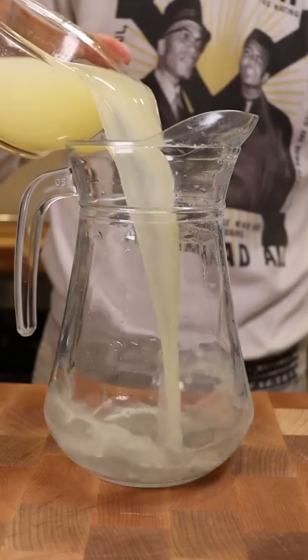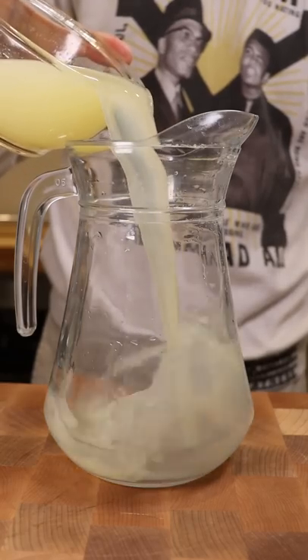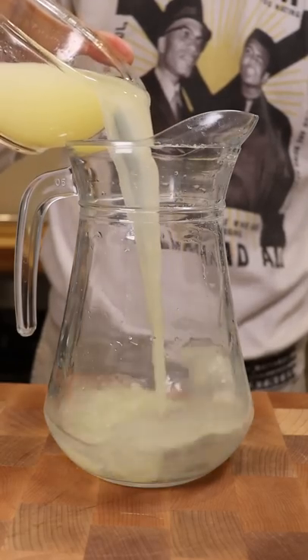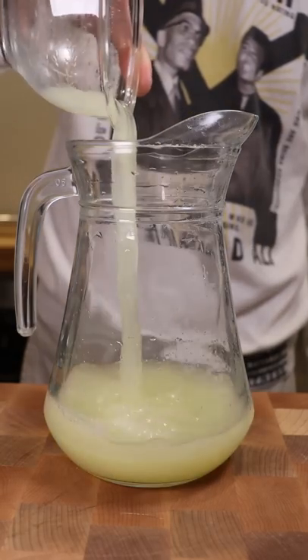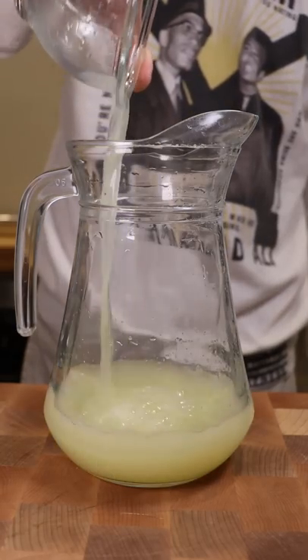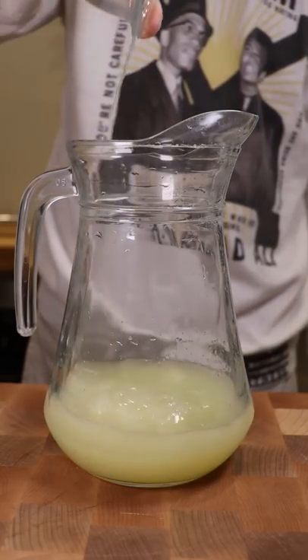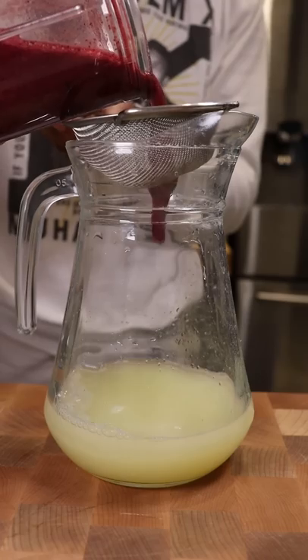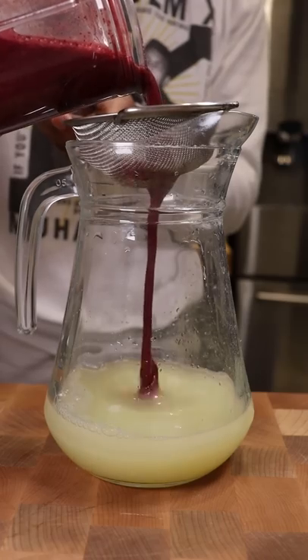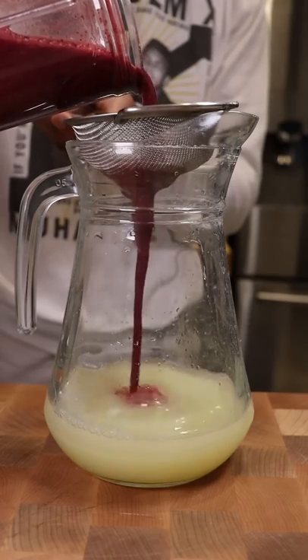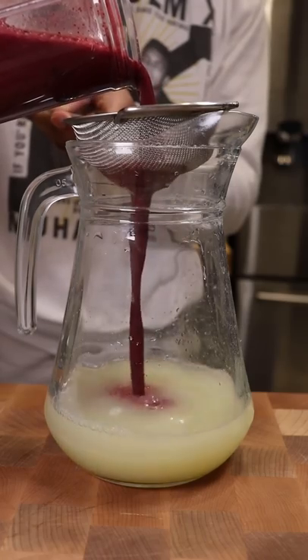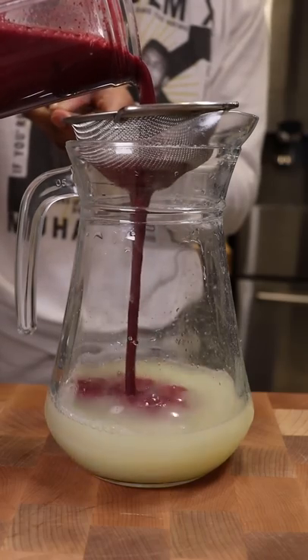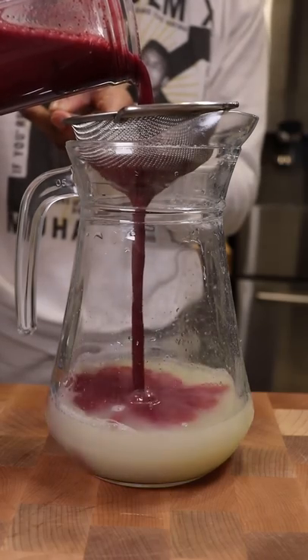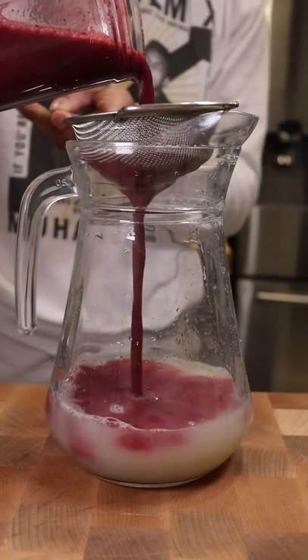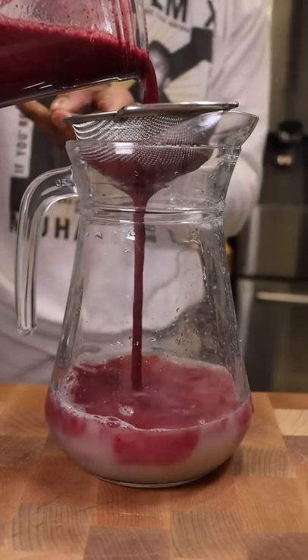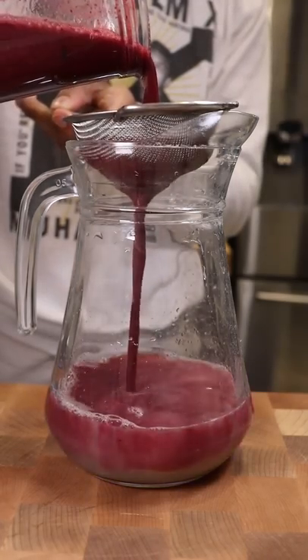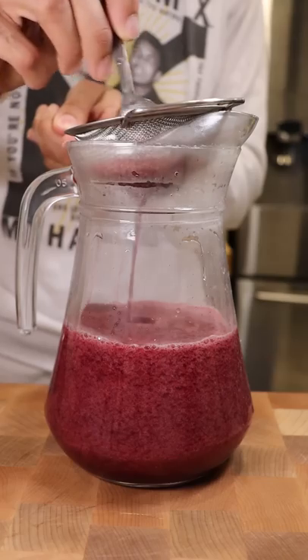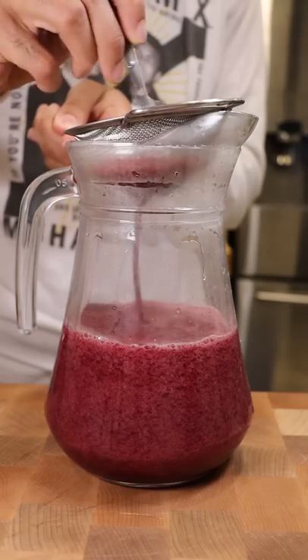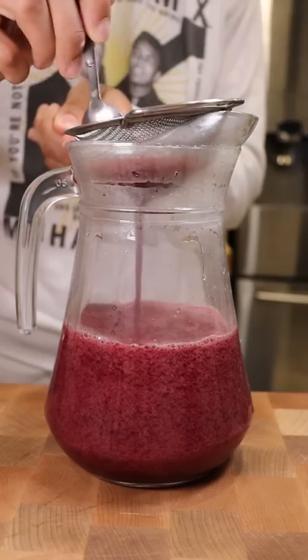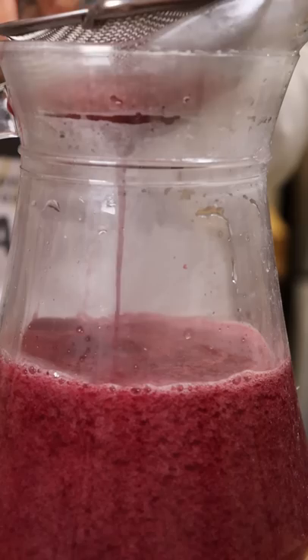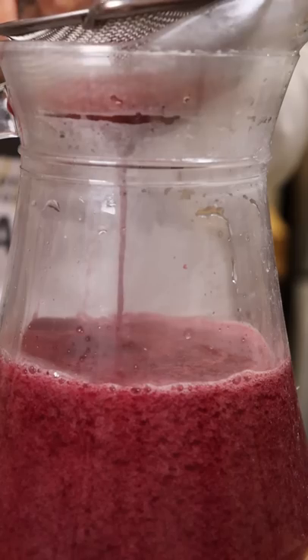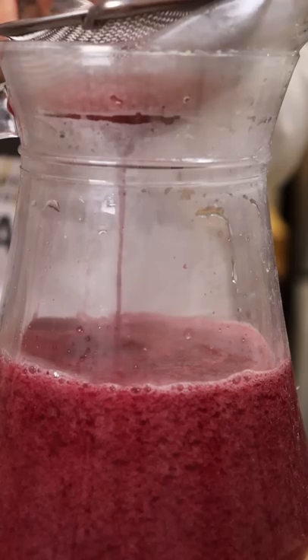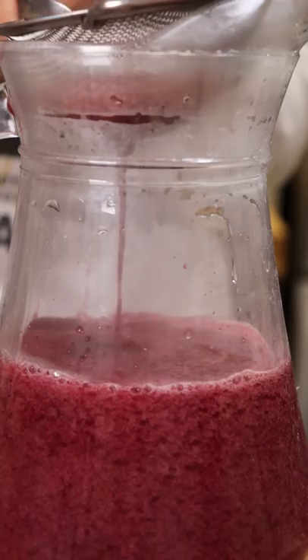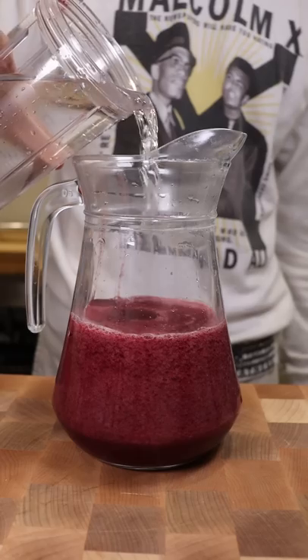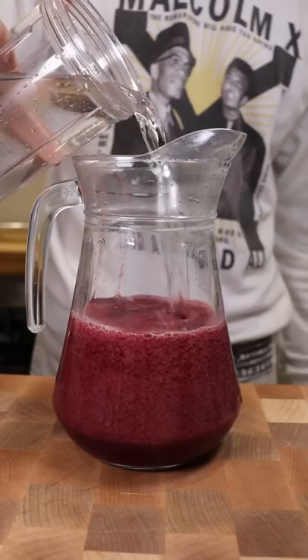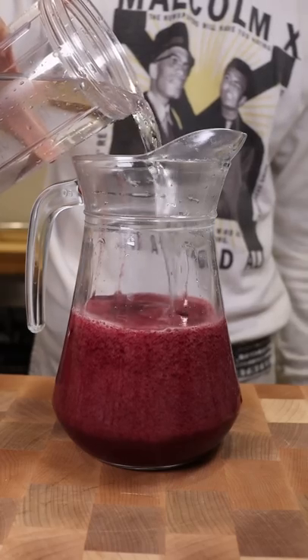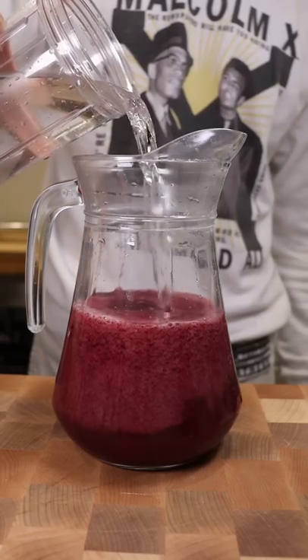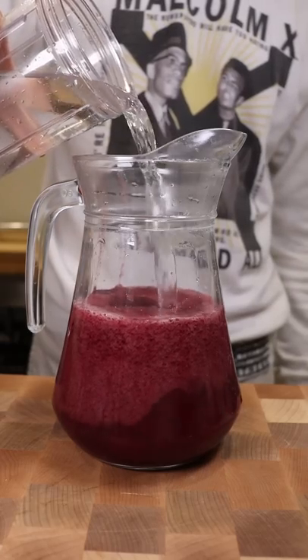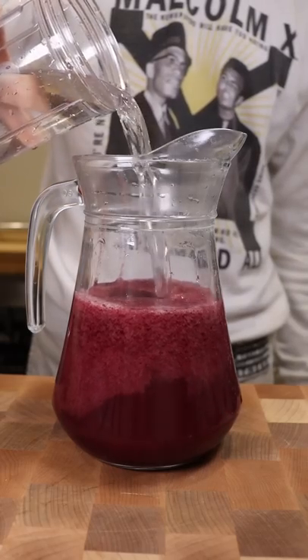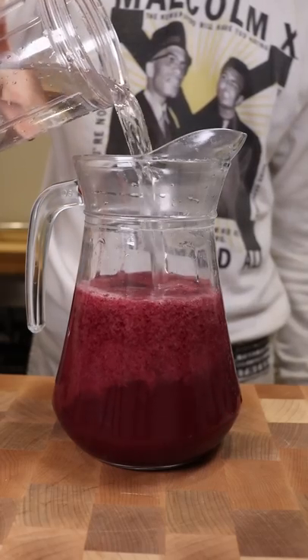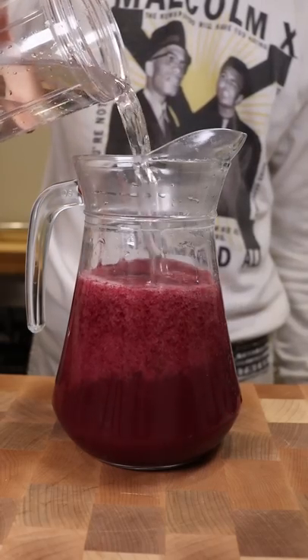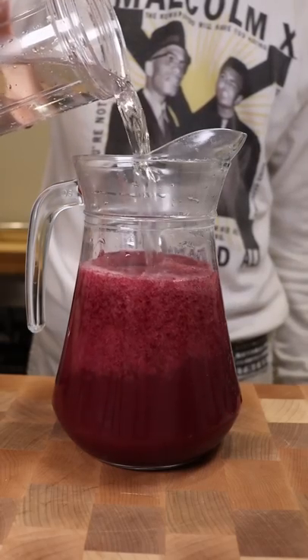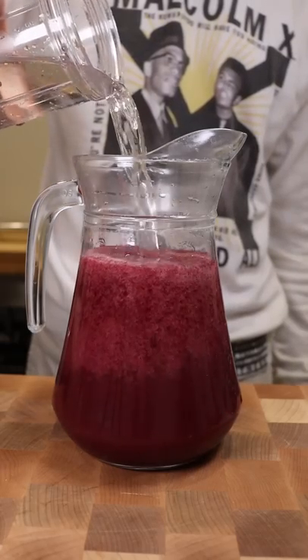Add this to a pitcher along with your strained blueberry juice and now add water and taste test to see how acidic this is.